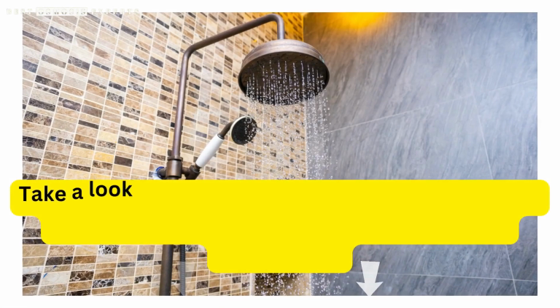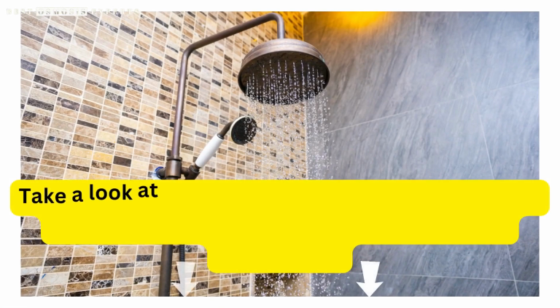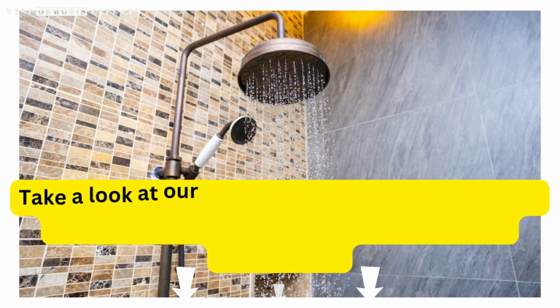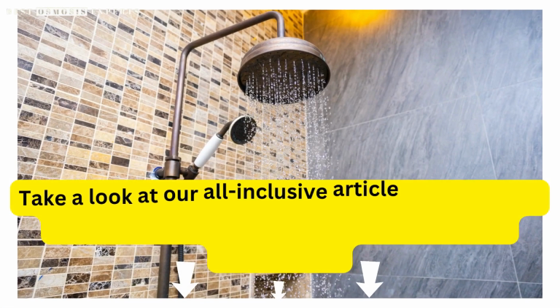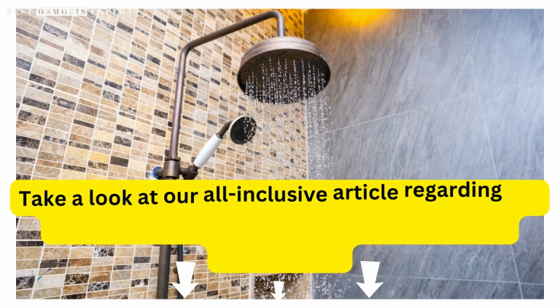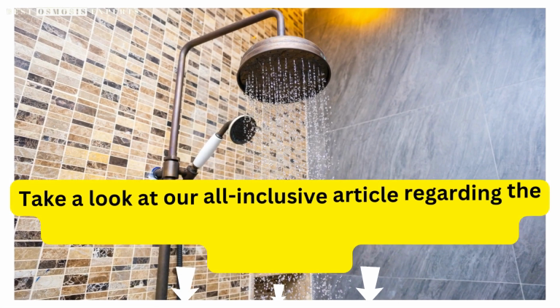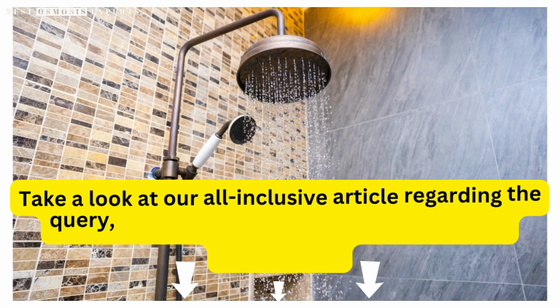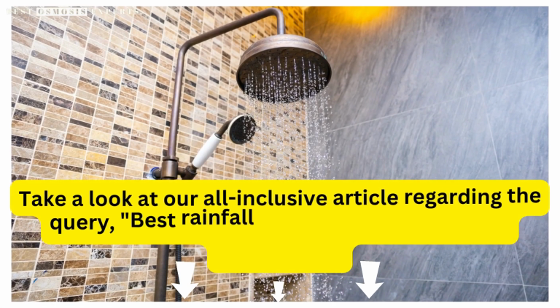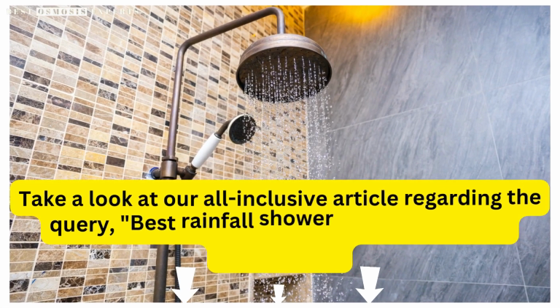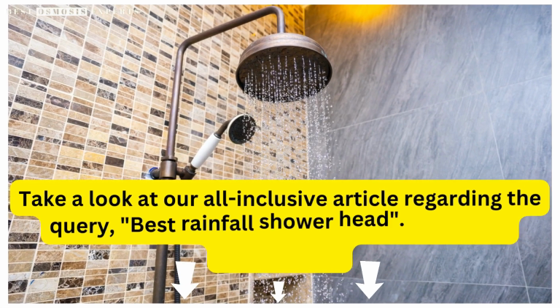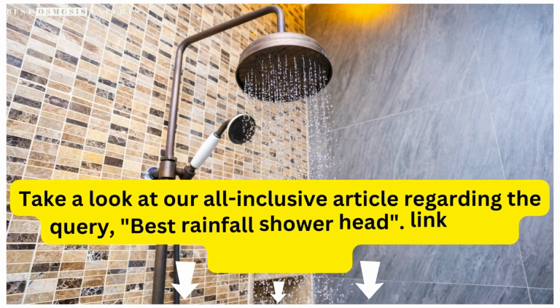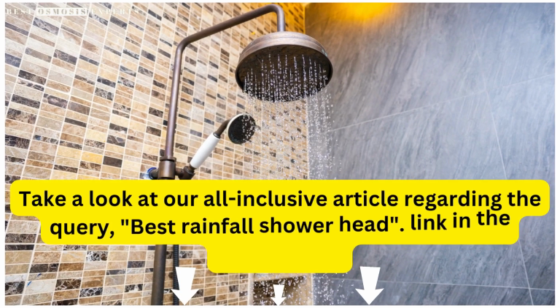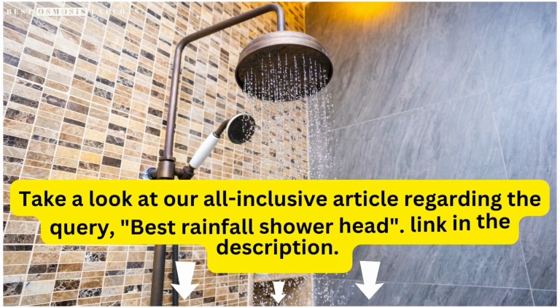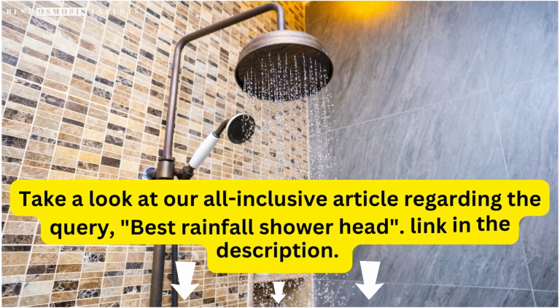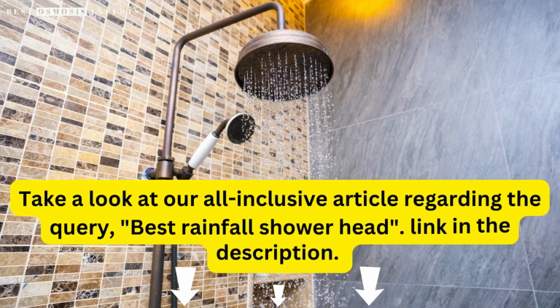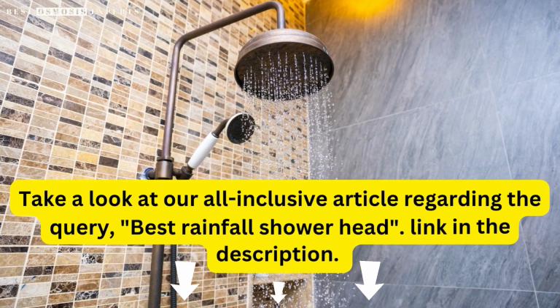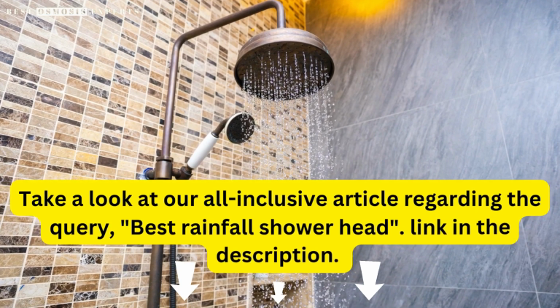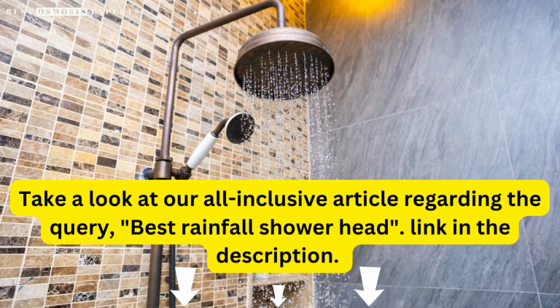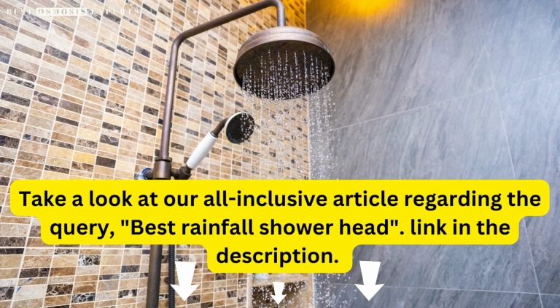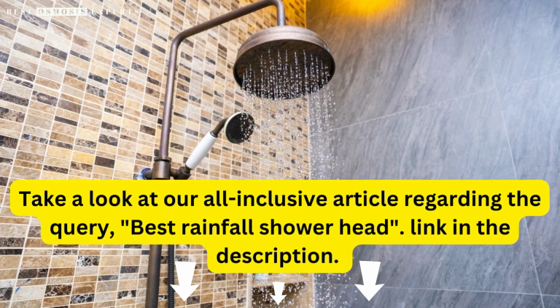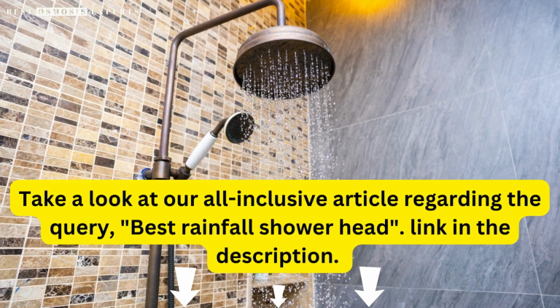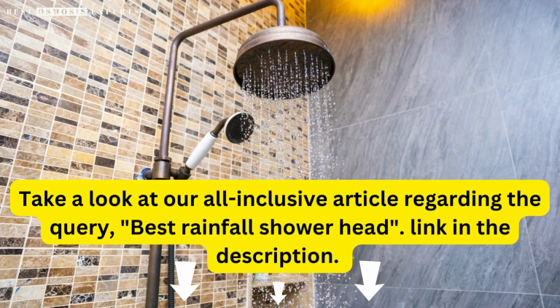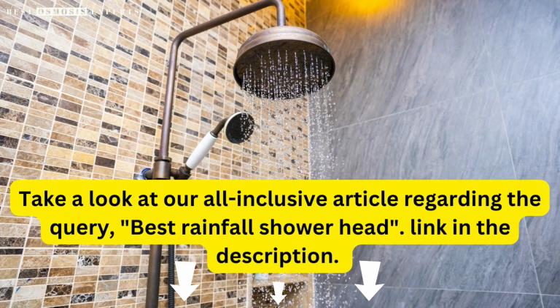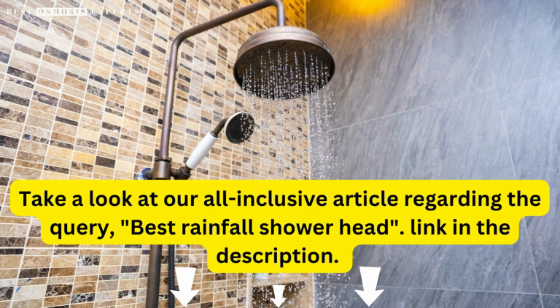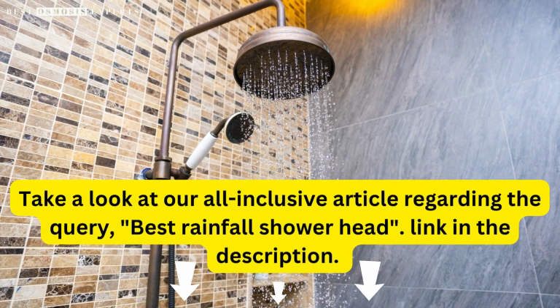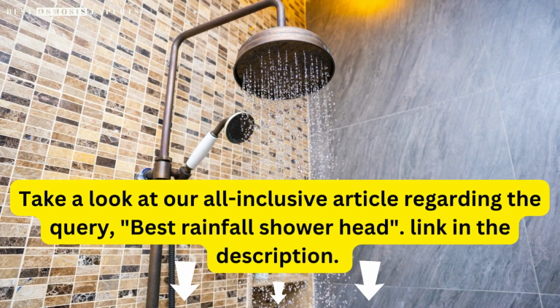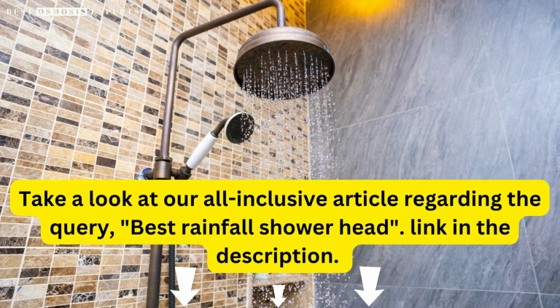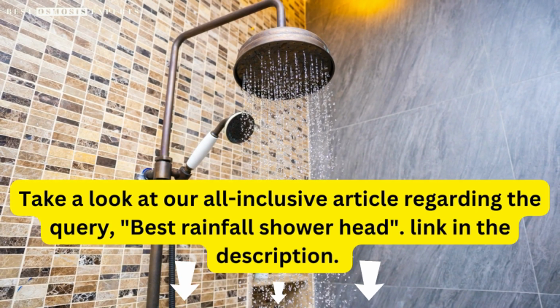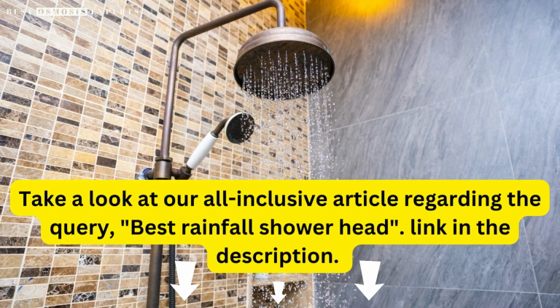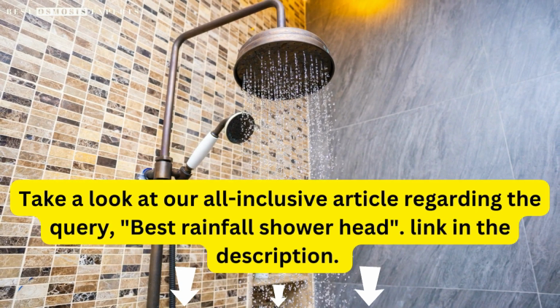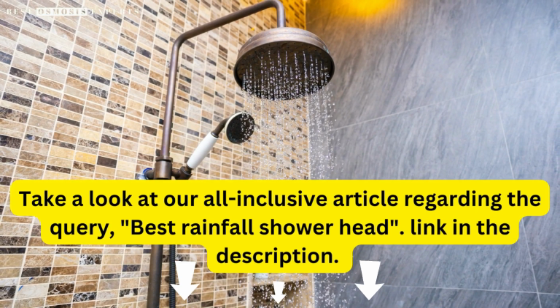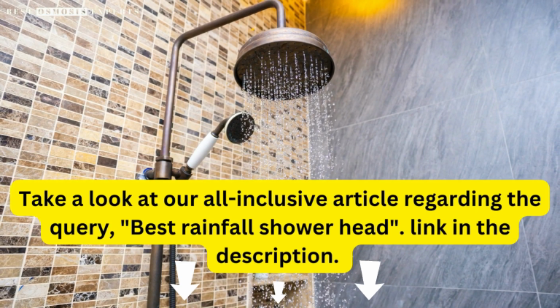Take a look at our all-inclusive article regarding the best rainfall showerhead — link in the description.